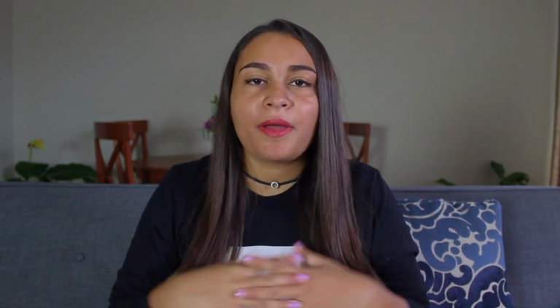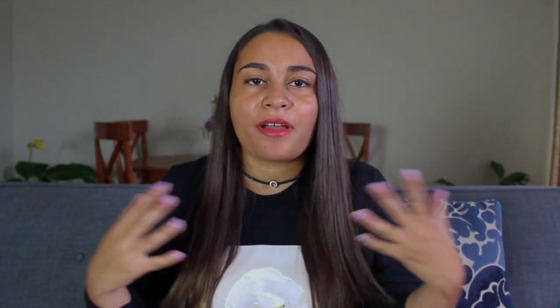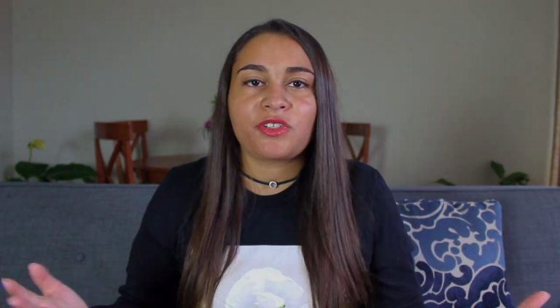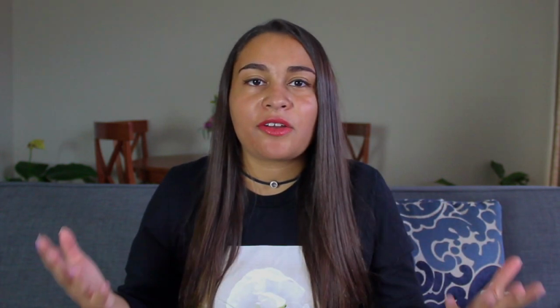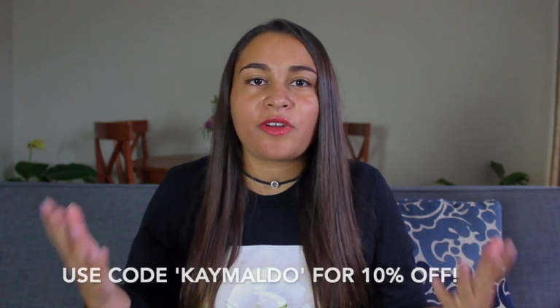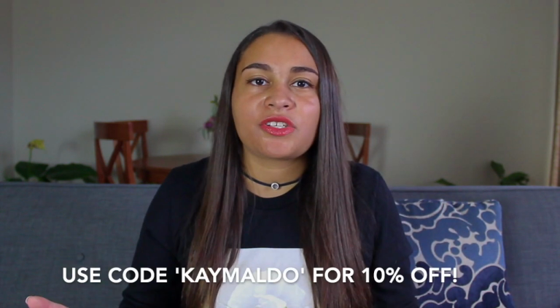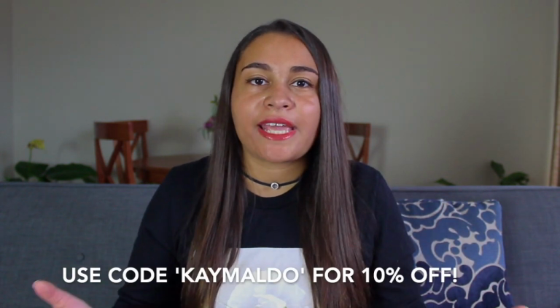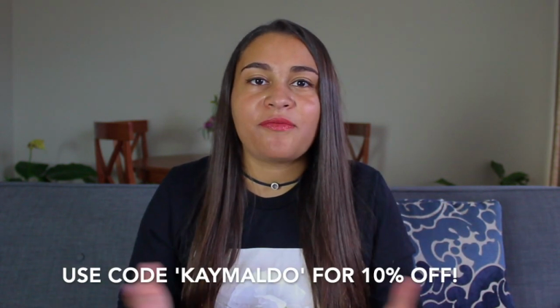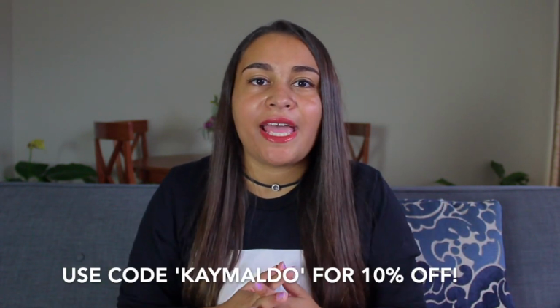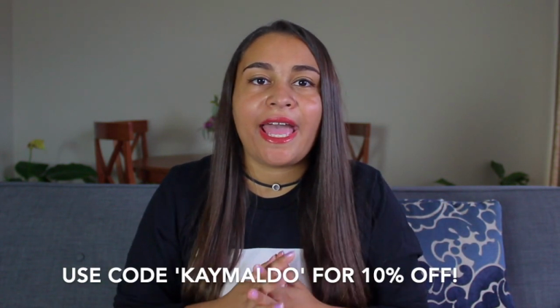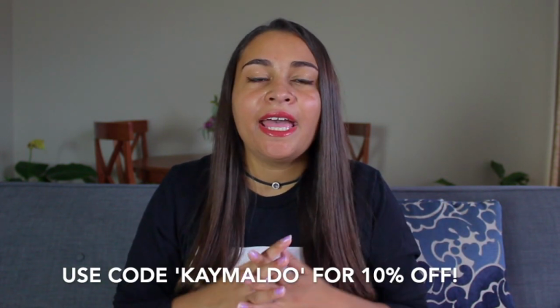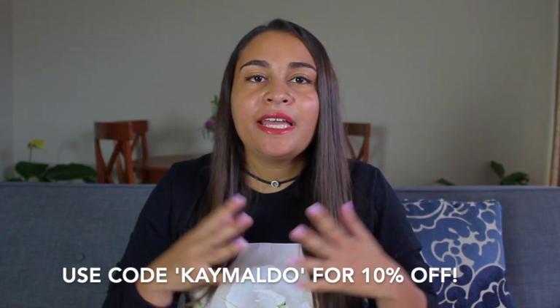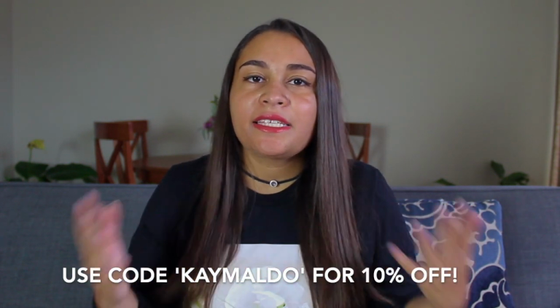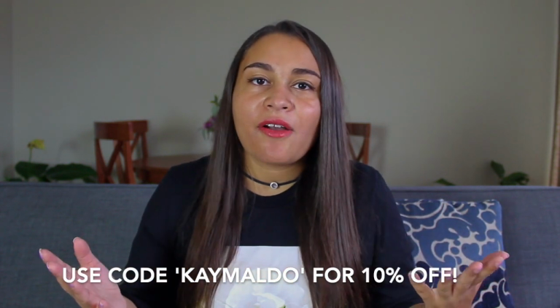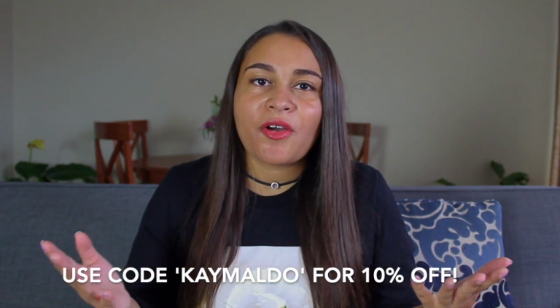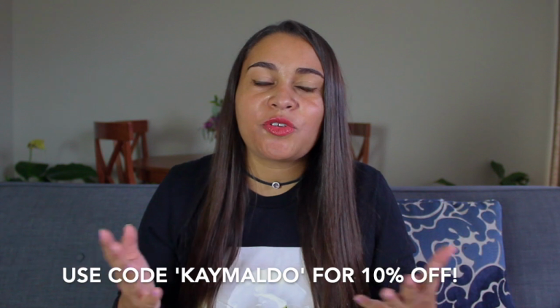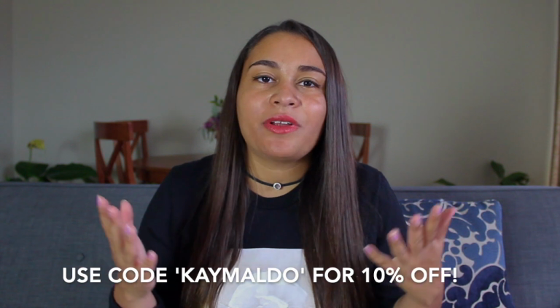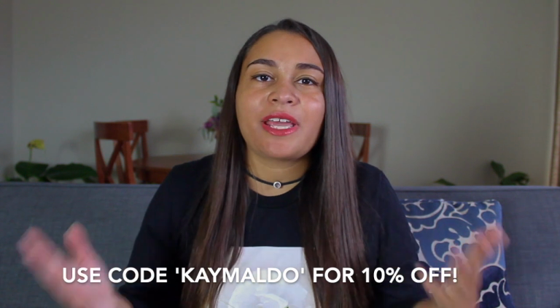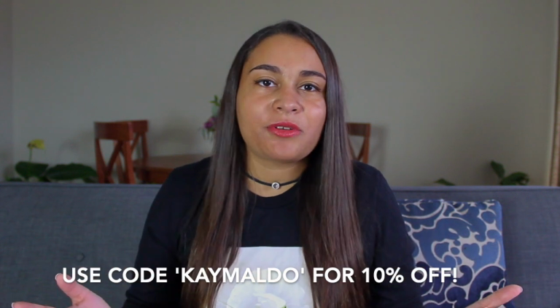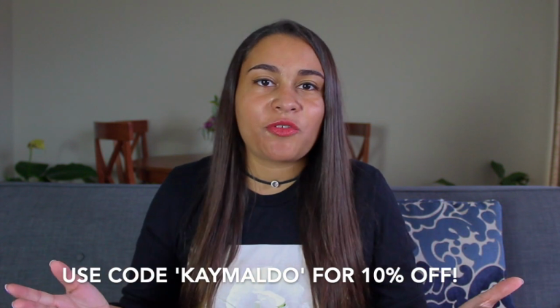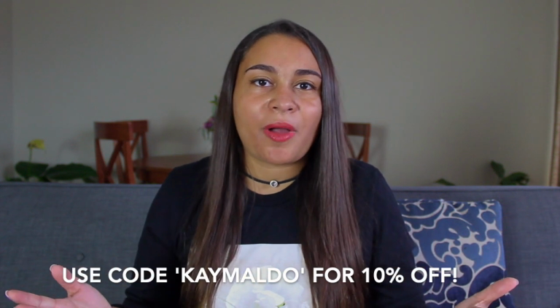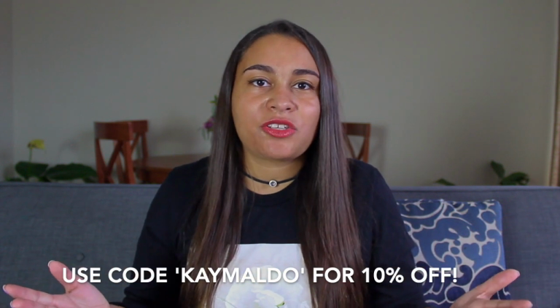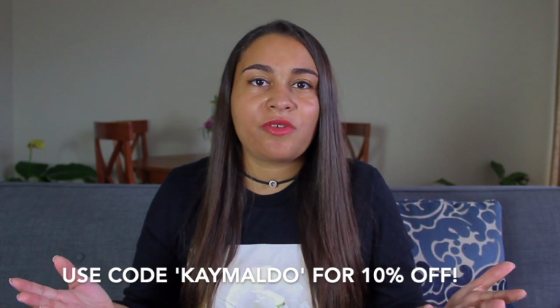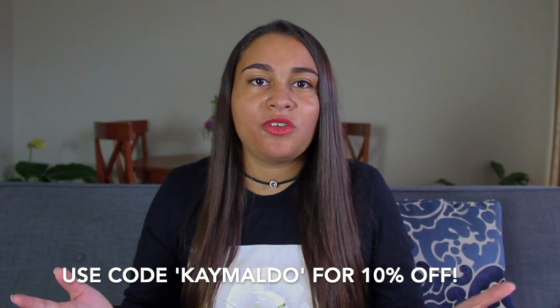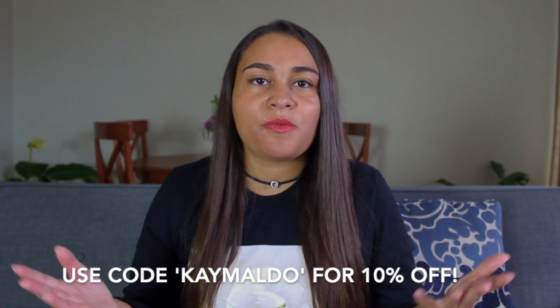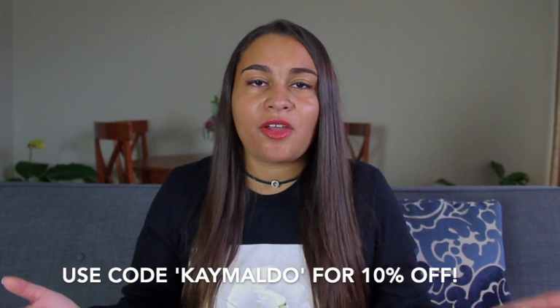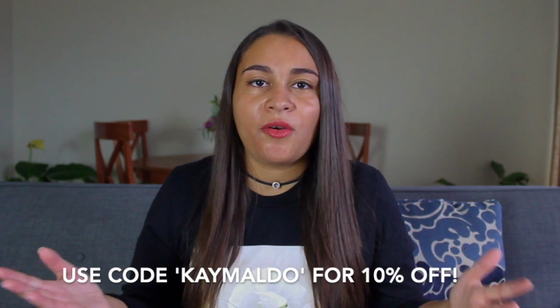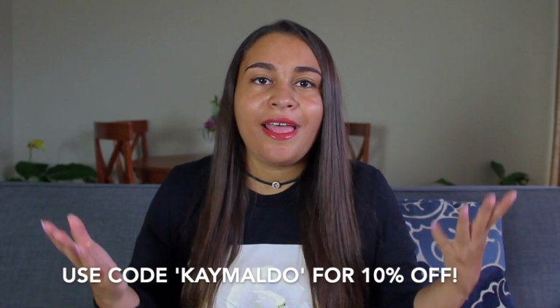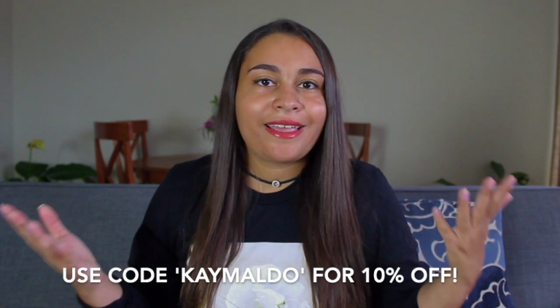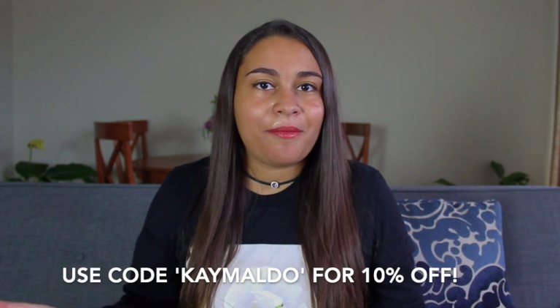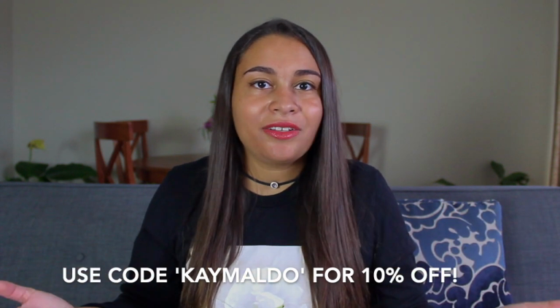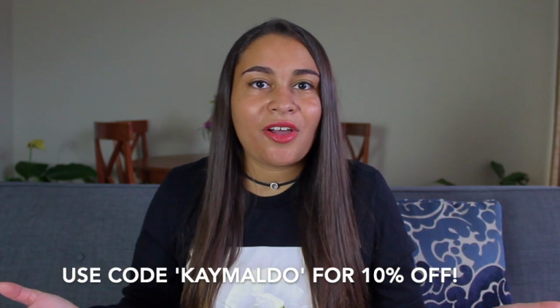Box of Shadows graciously gave me a discount code, so if you want 10% off your box you can use my code KMALDO.